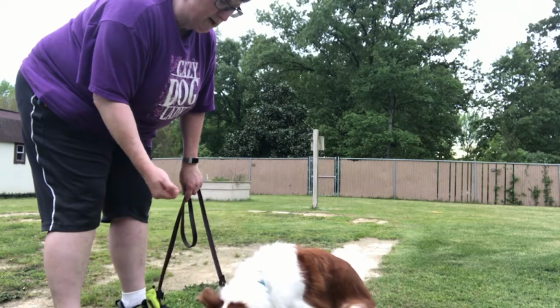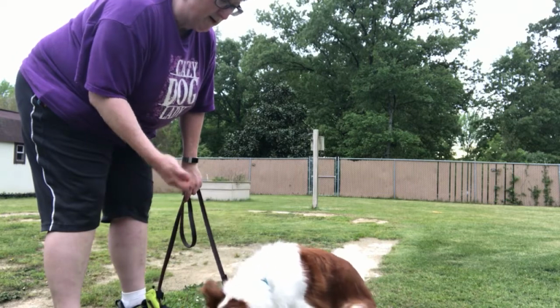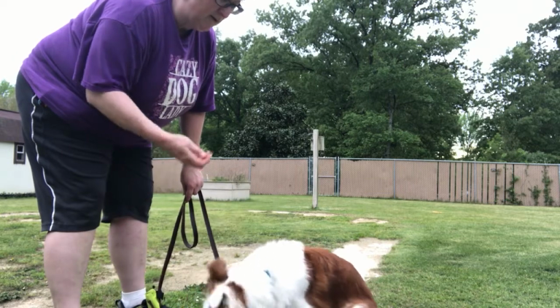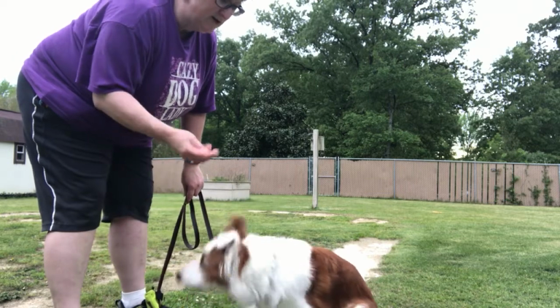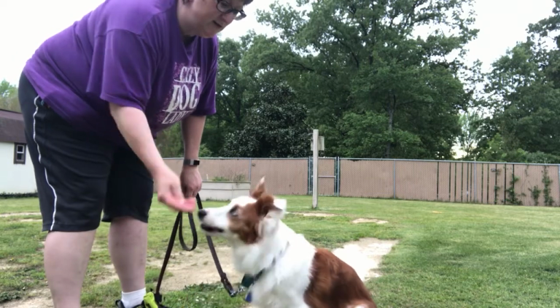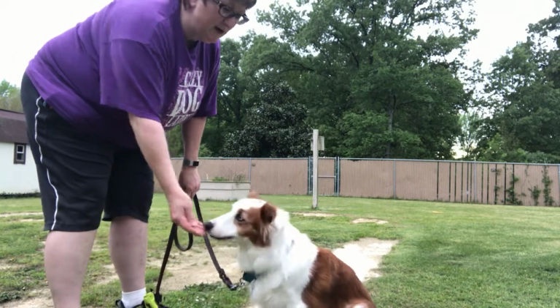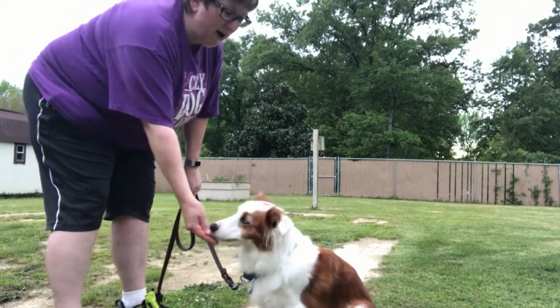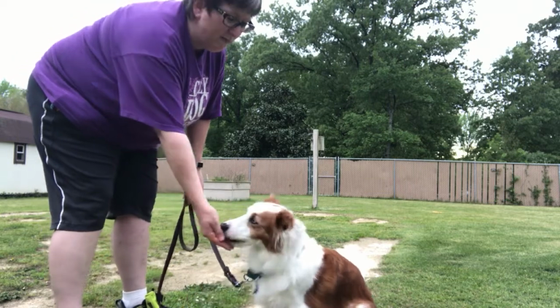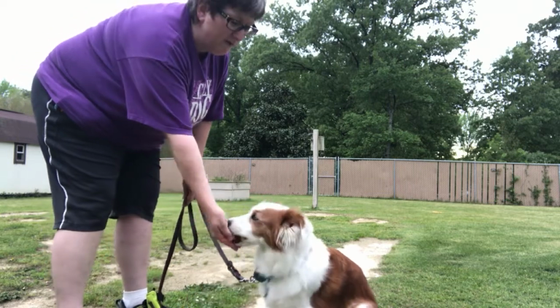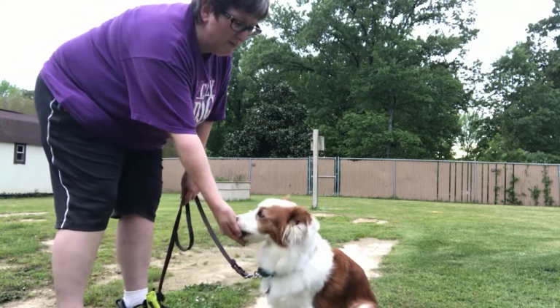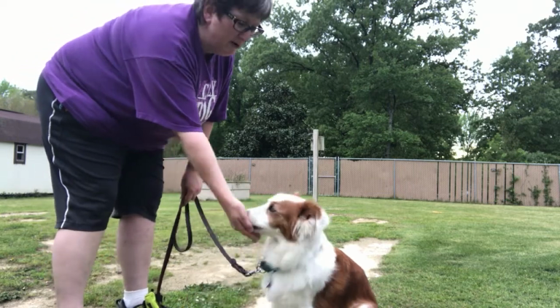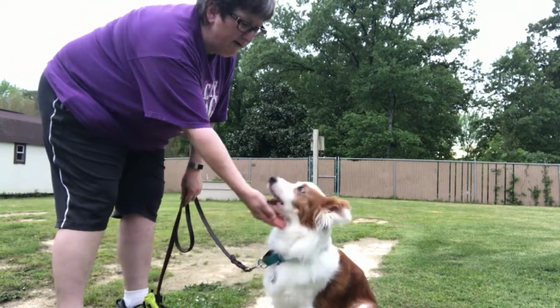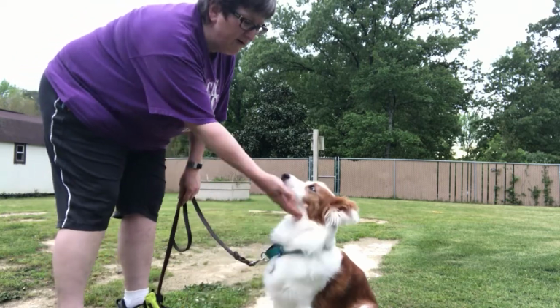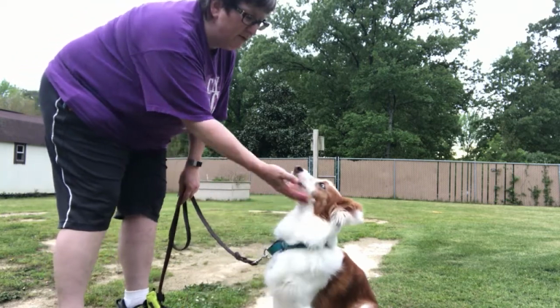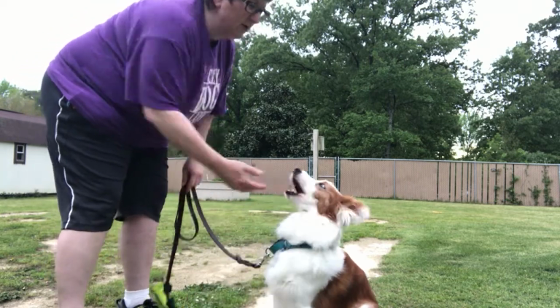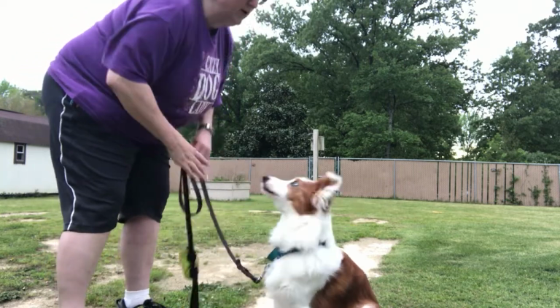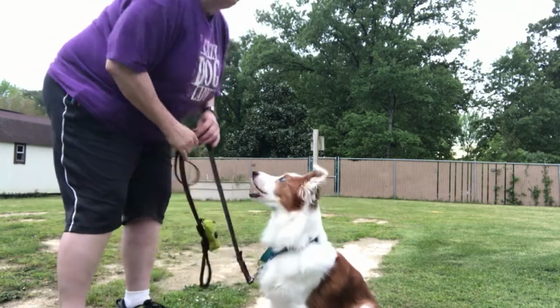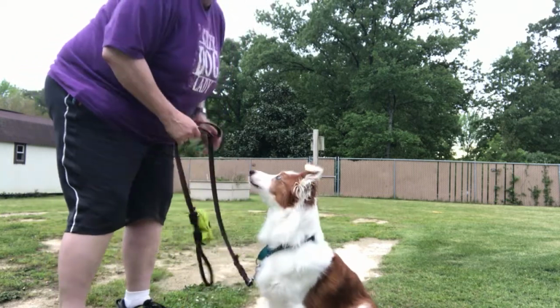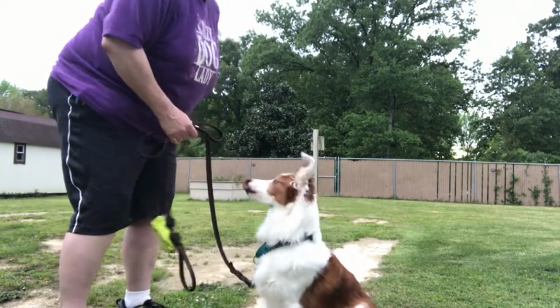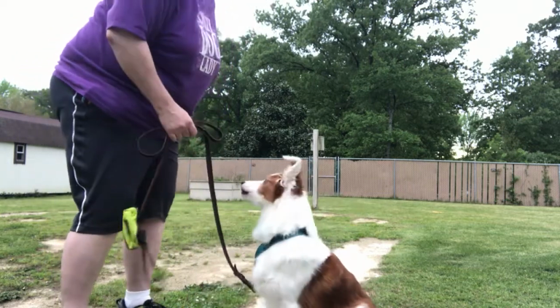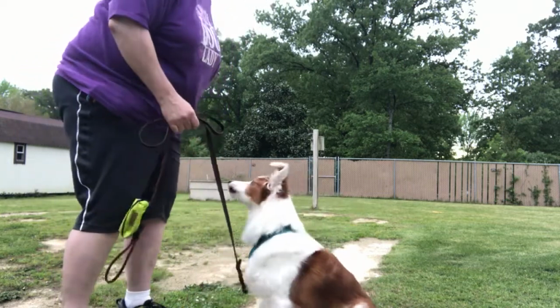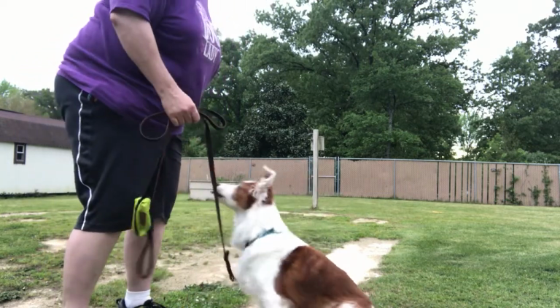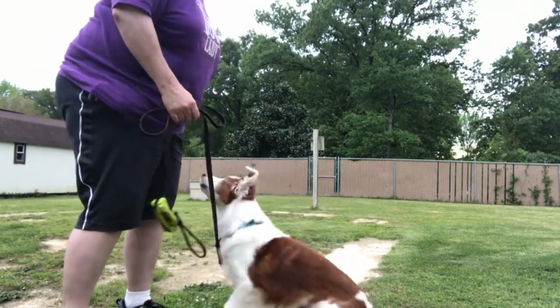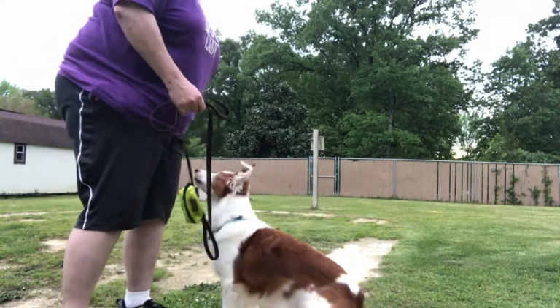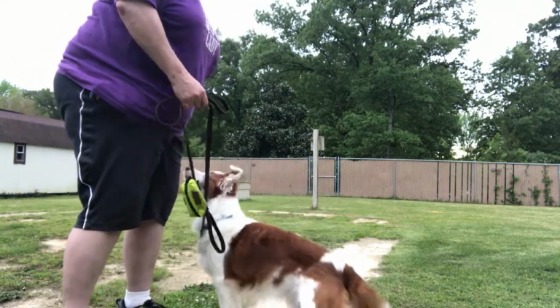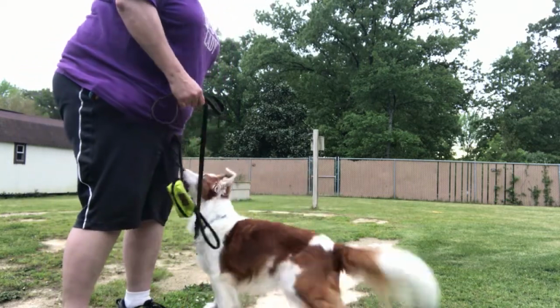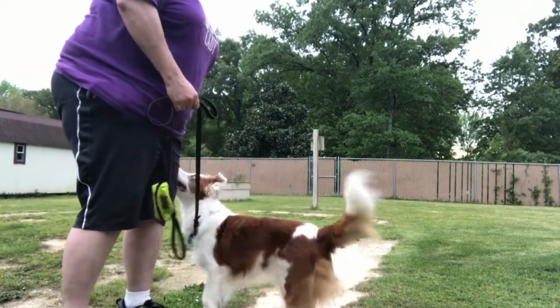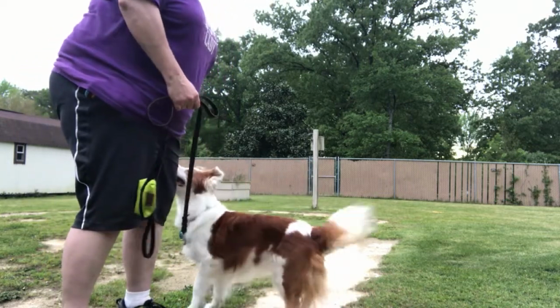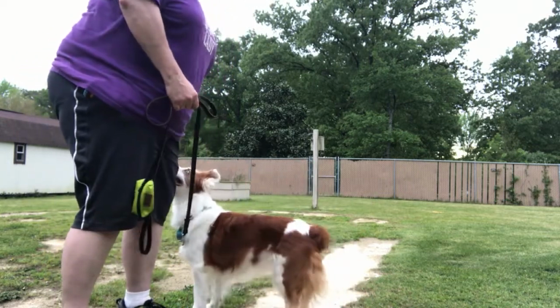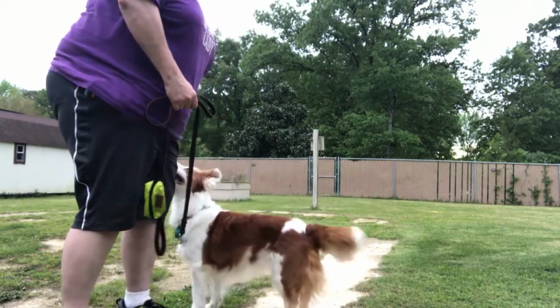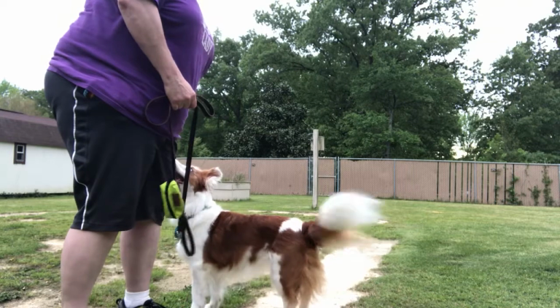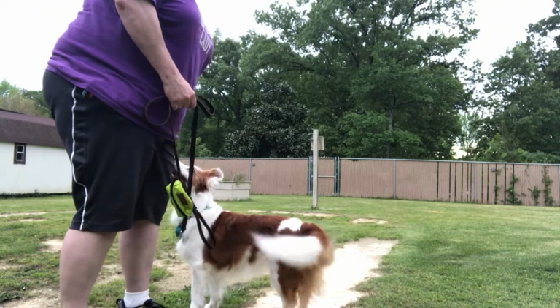Okay, she stopped so I'm going to give it to her. Good girl. Let's do it again.